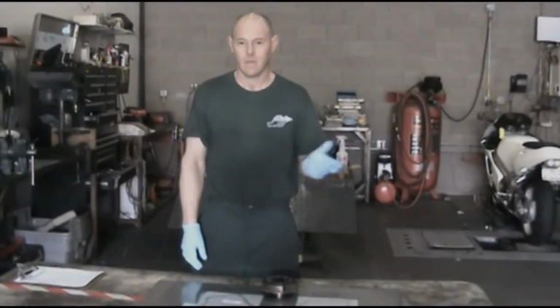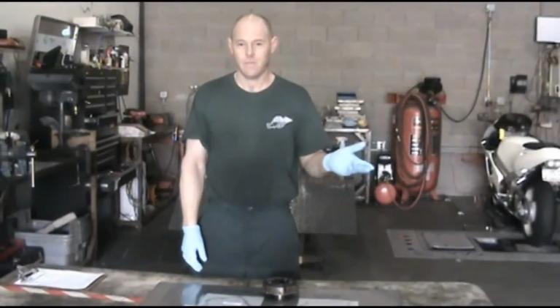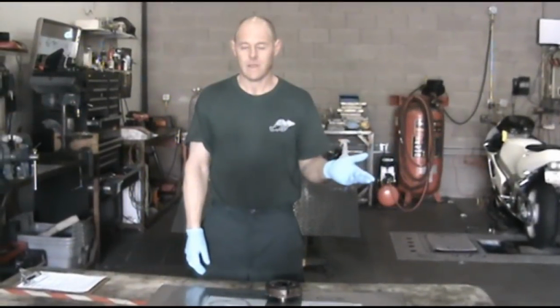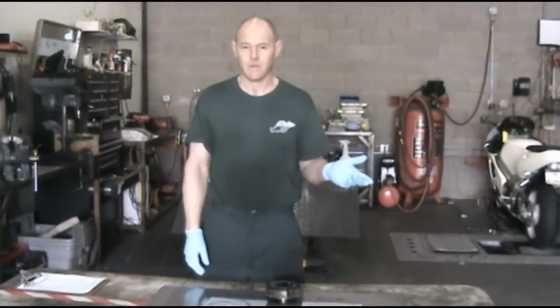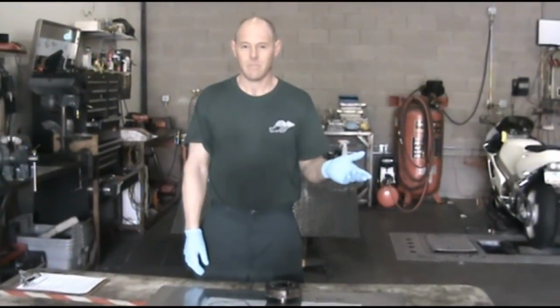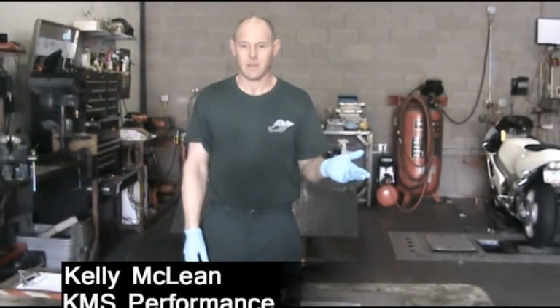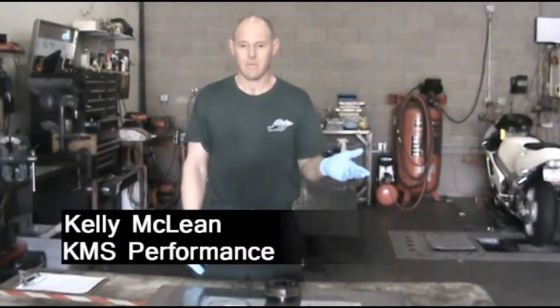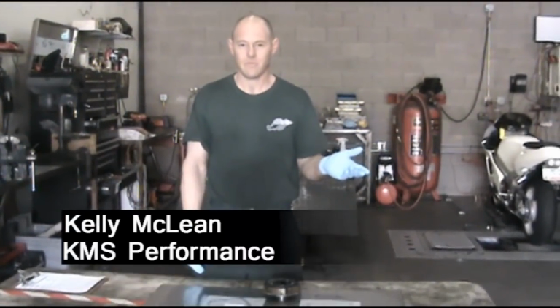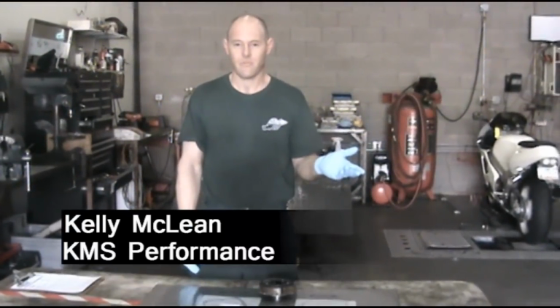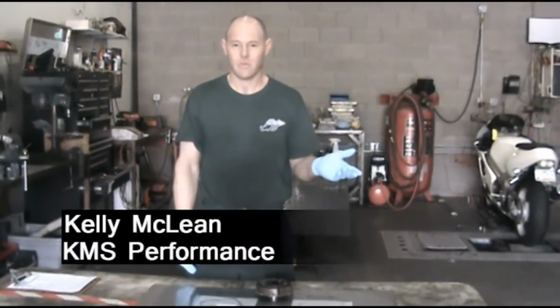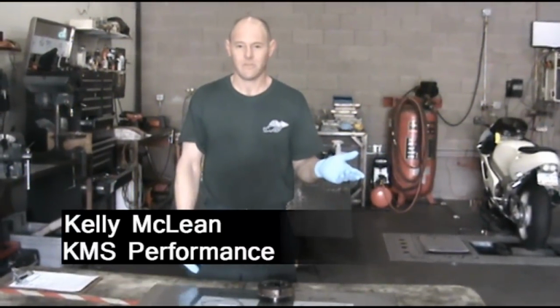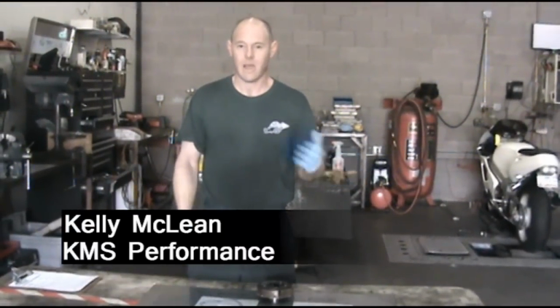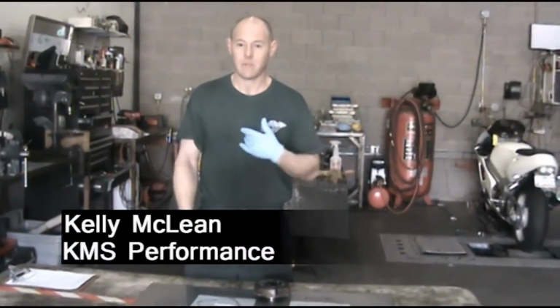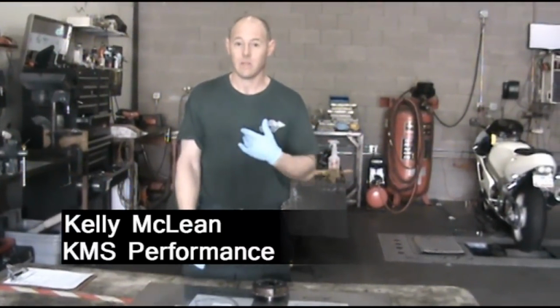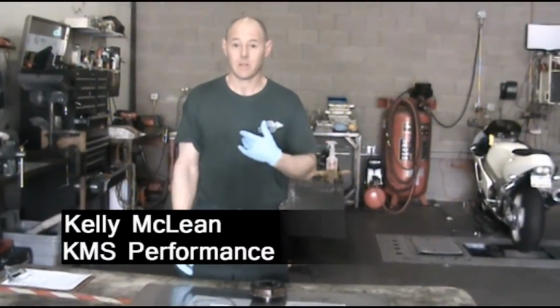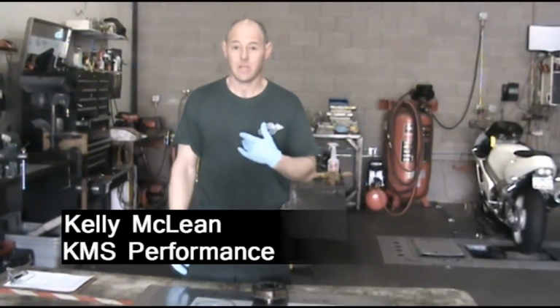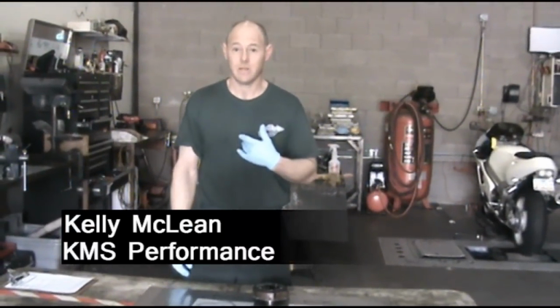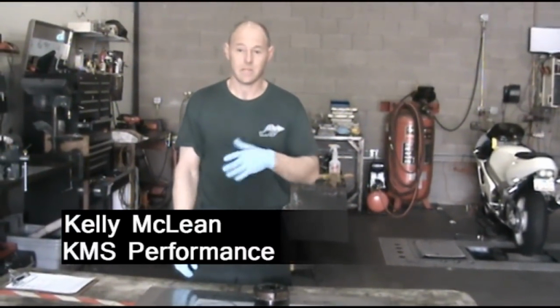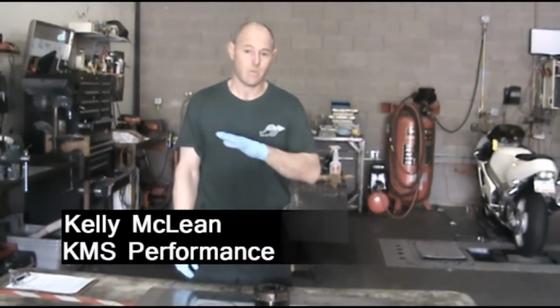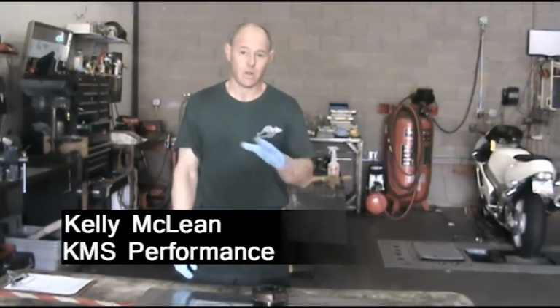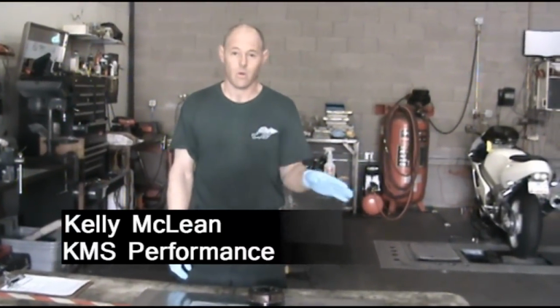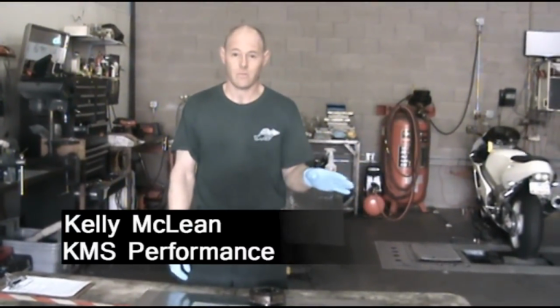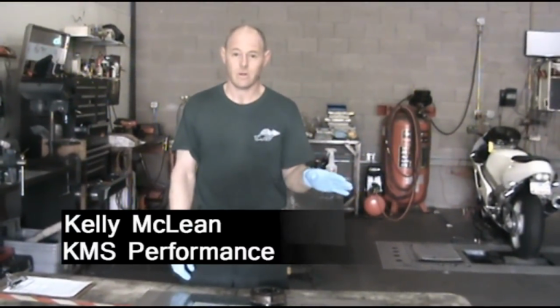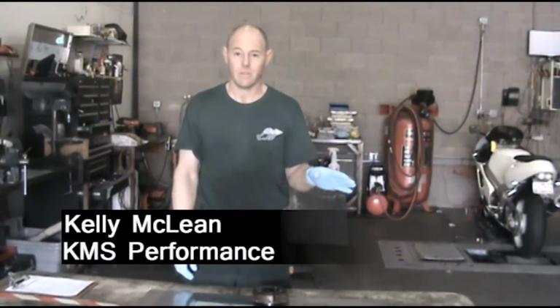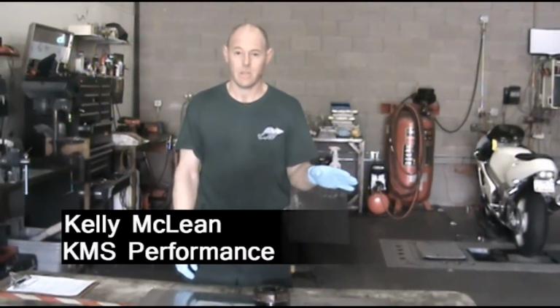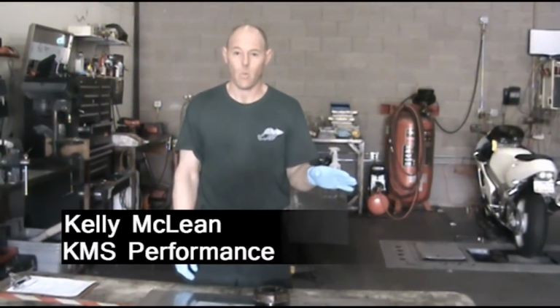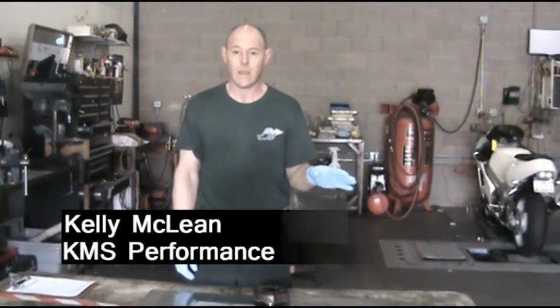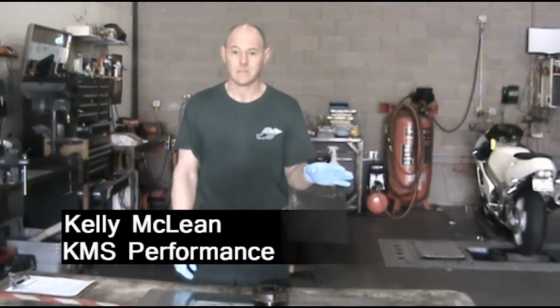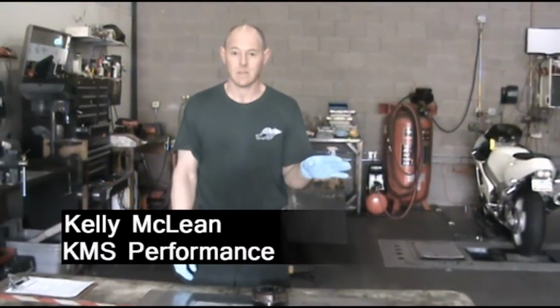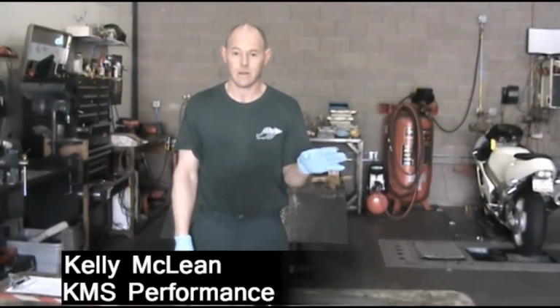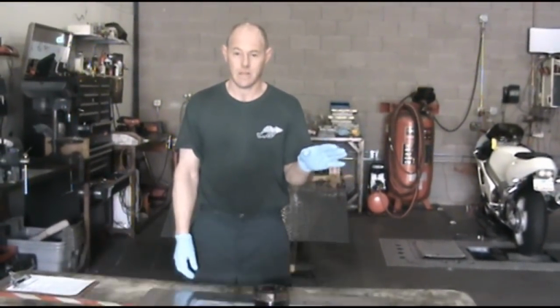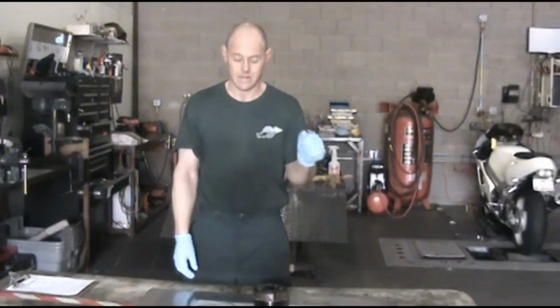Thank you for coming to KMS Performance. I'm Kelly McLean and today we're going to go over the wet slug kit.